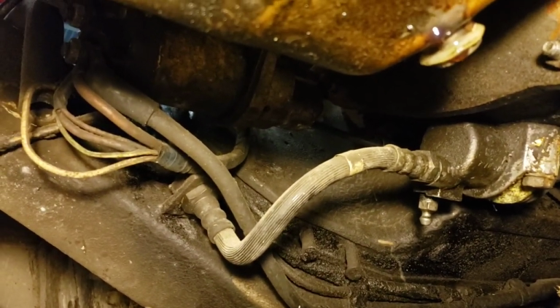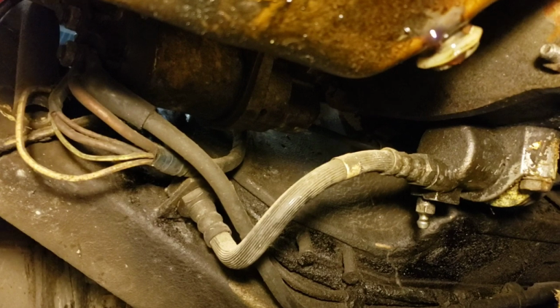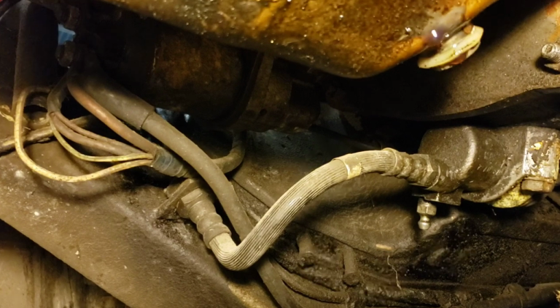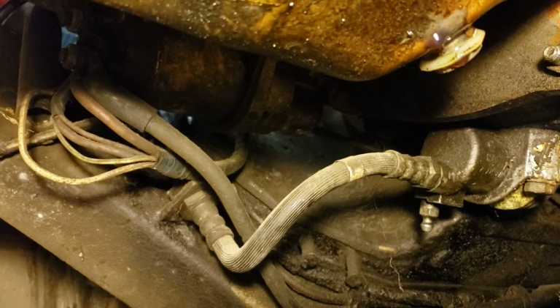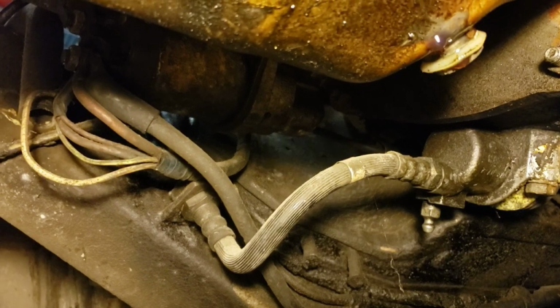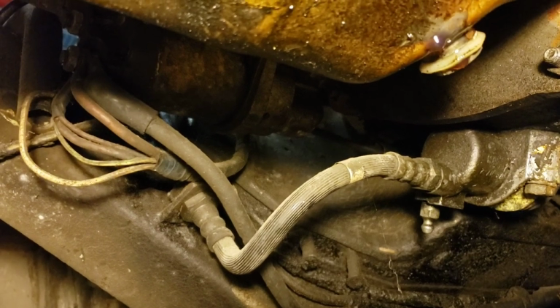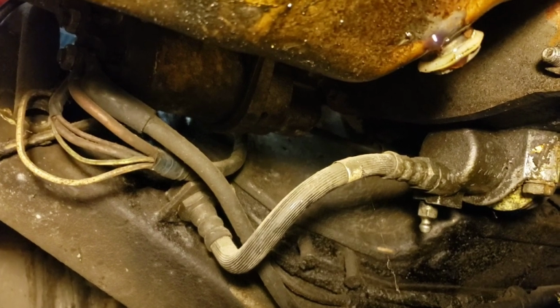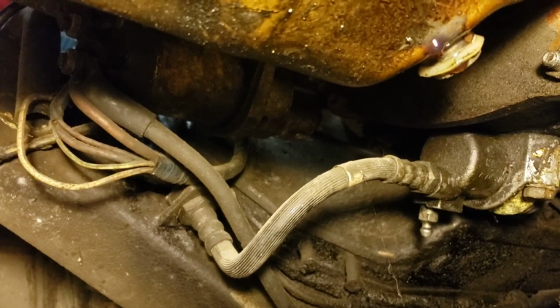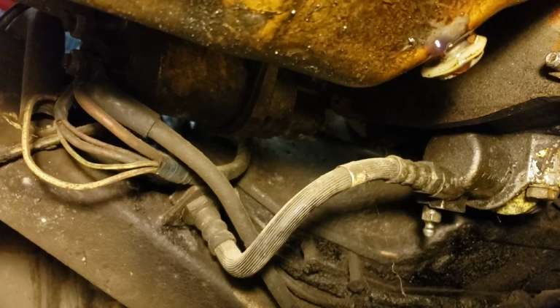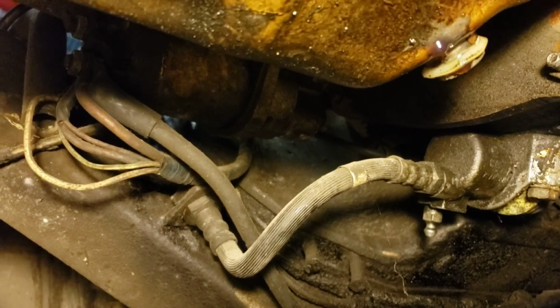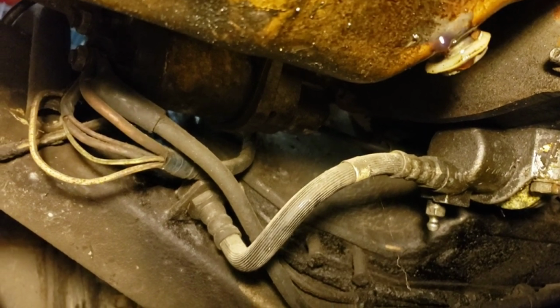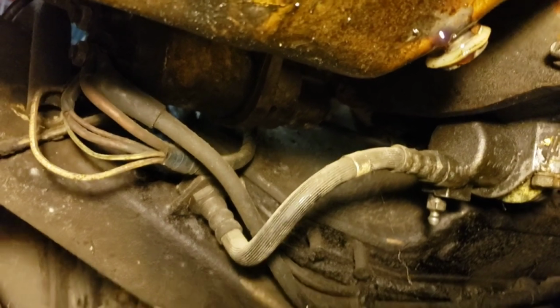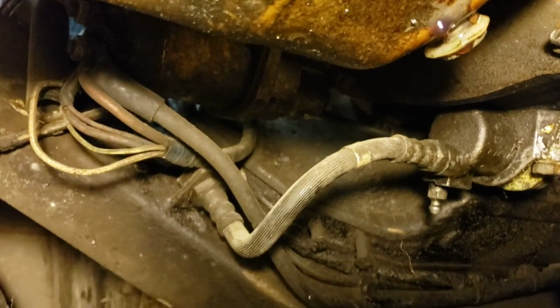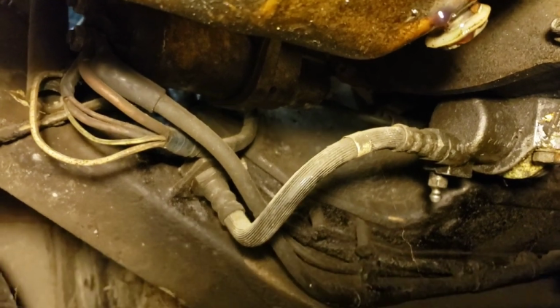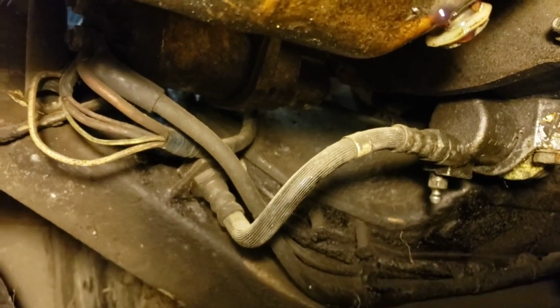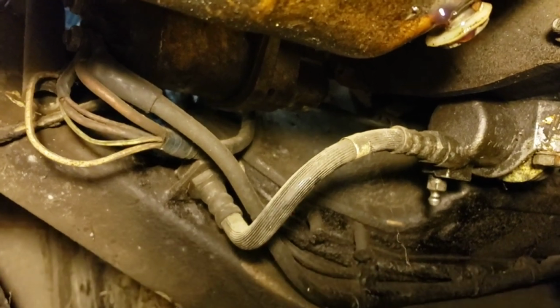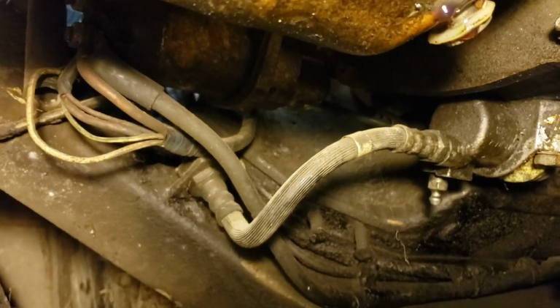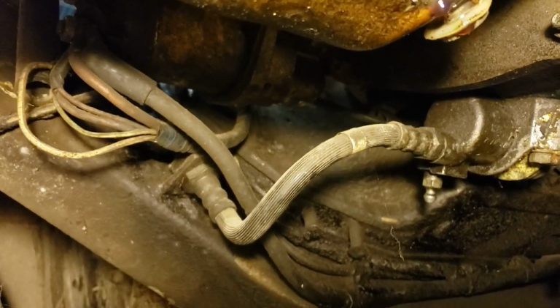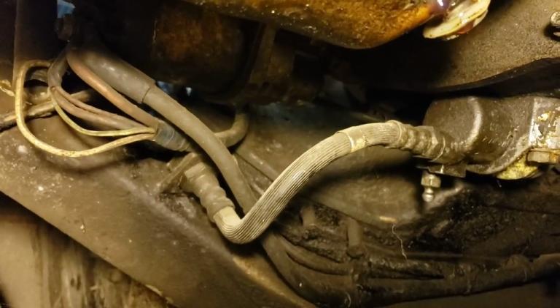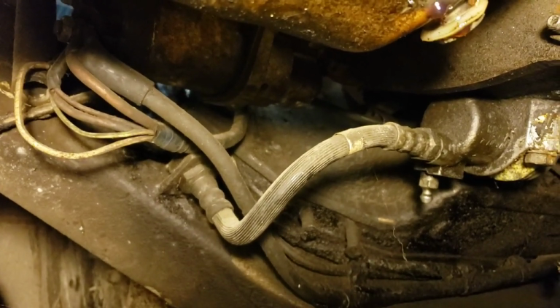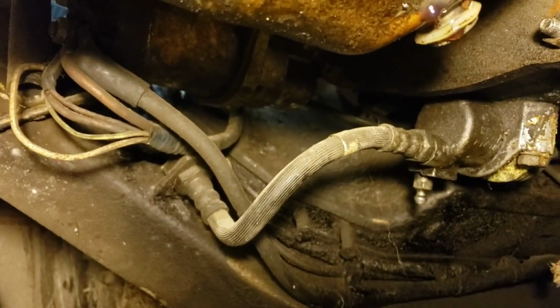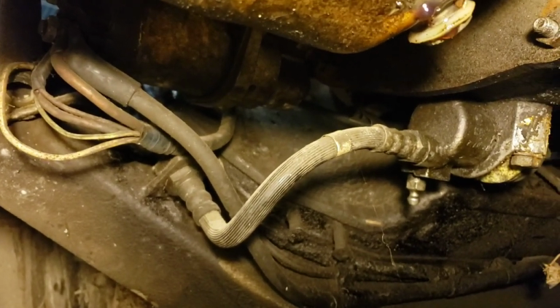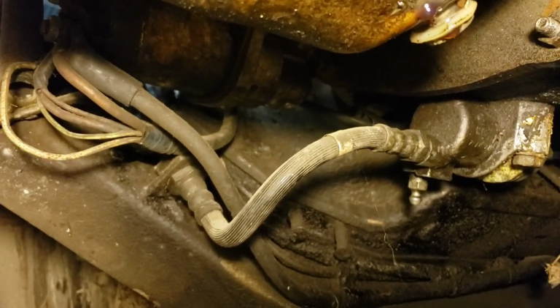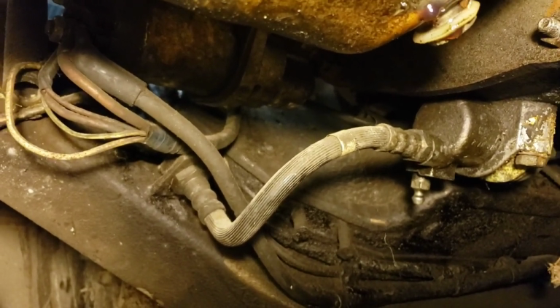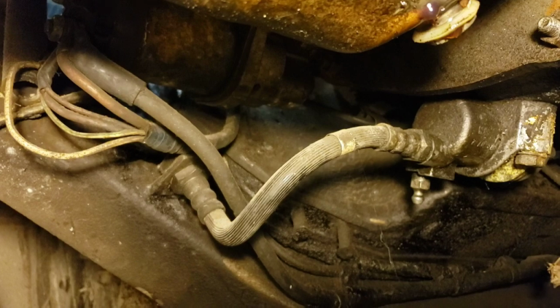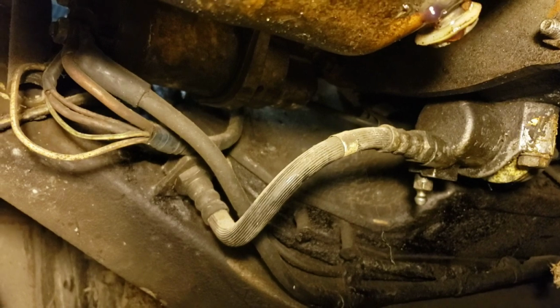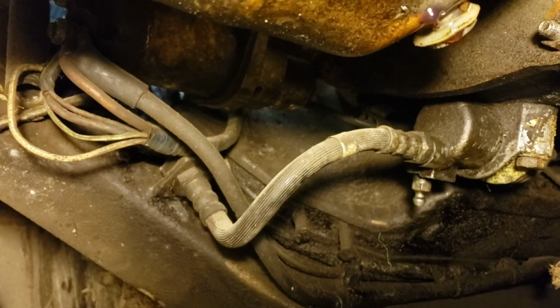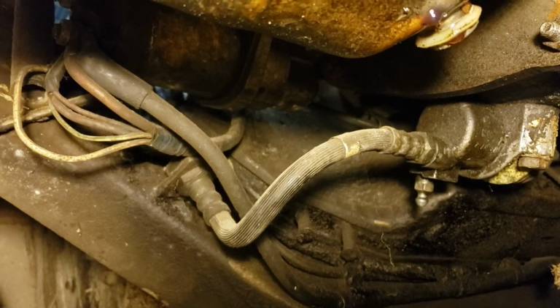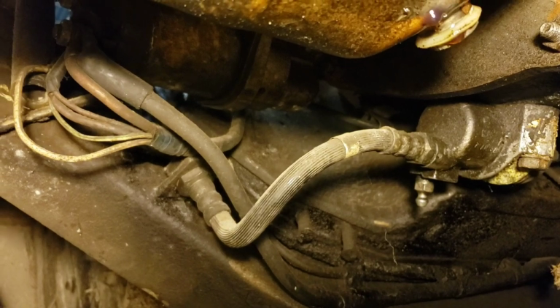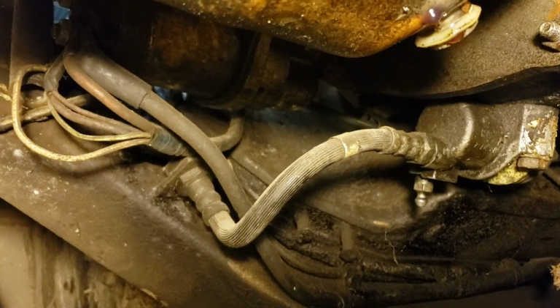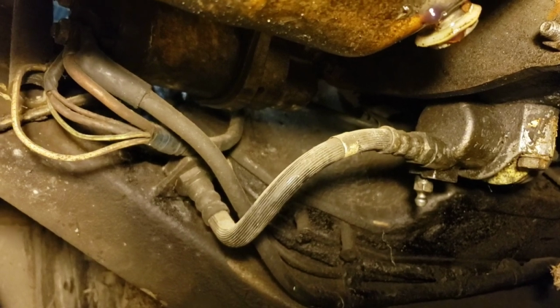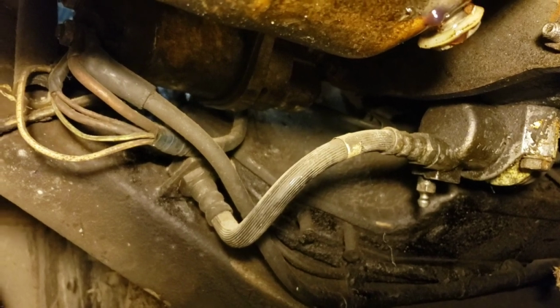We'll address the slave cylinder issue once I get a better idea. I might get my mechanic friend over here to take a look at it with me if I can. Unfortunately, no progress today.